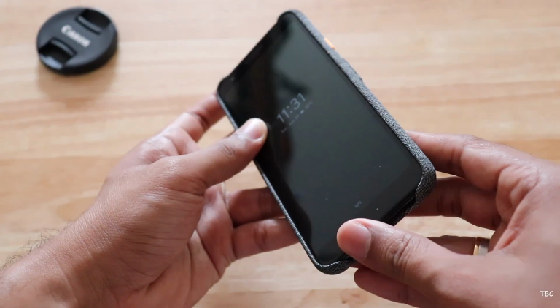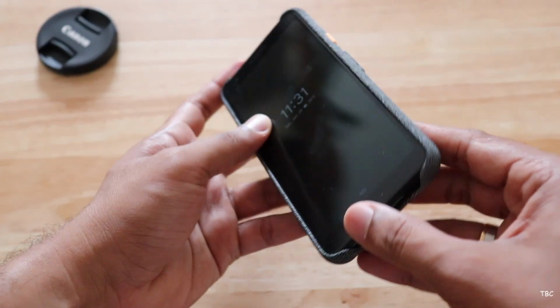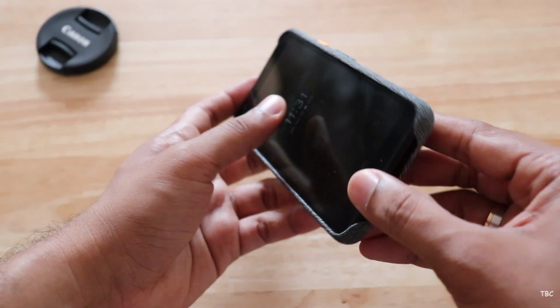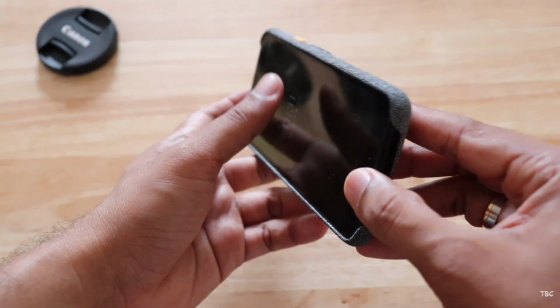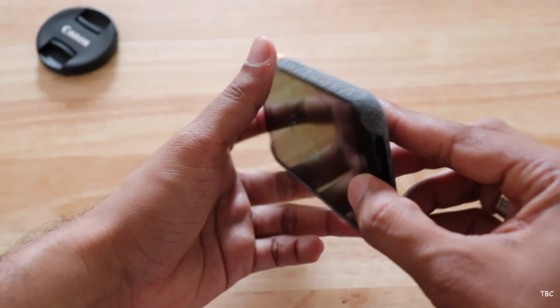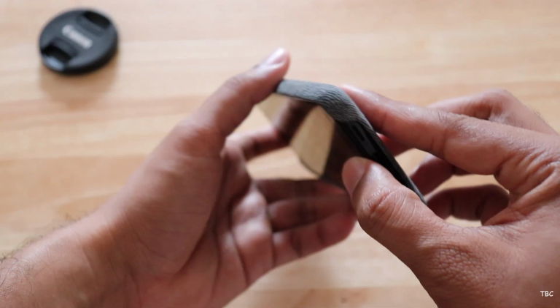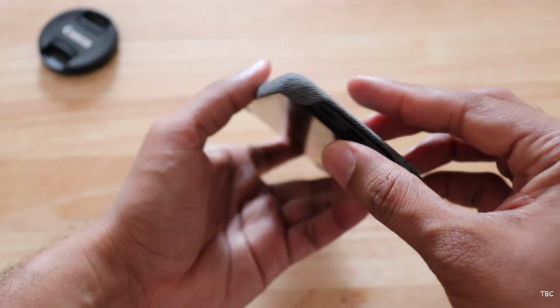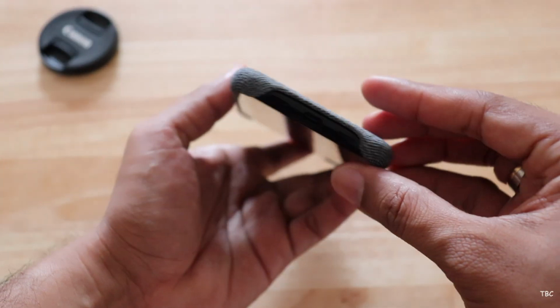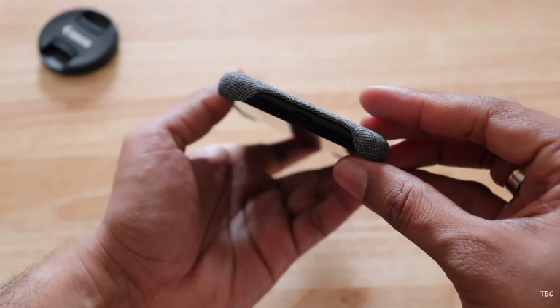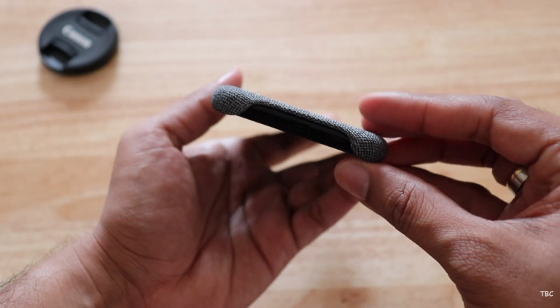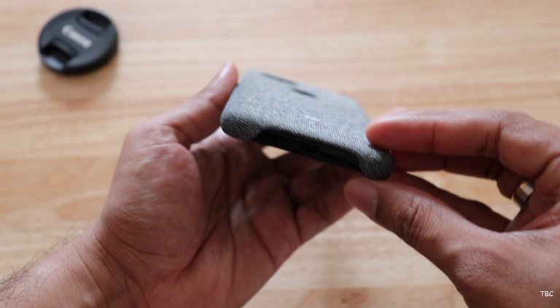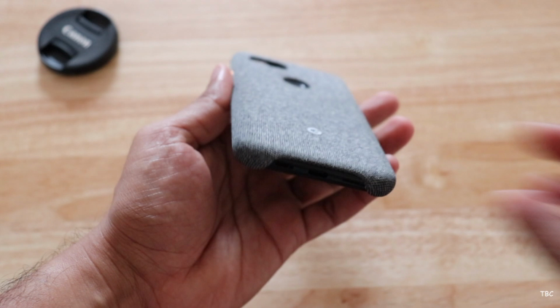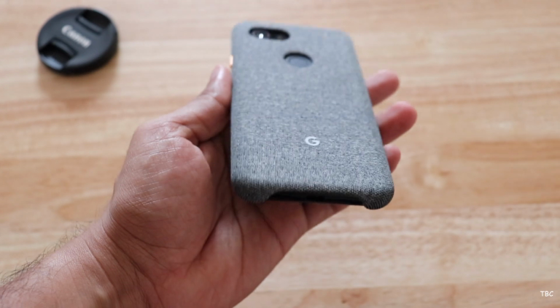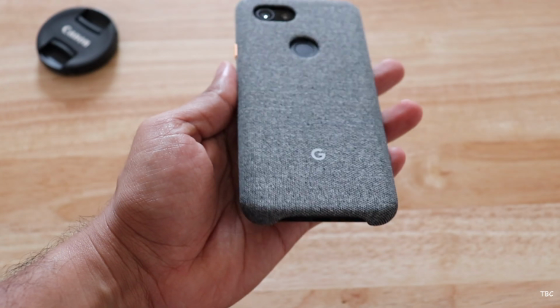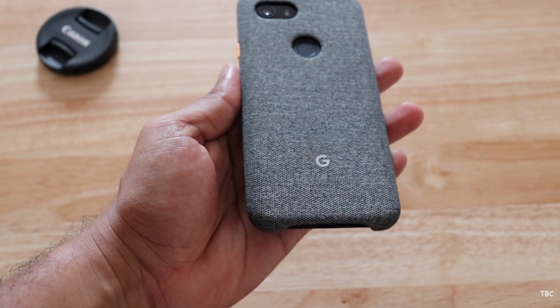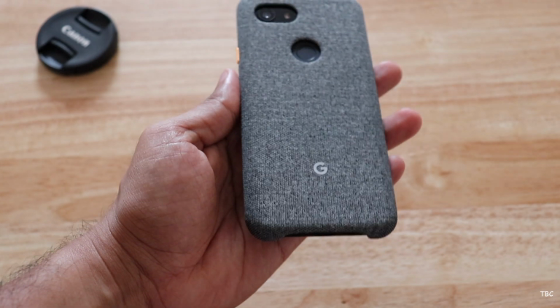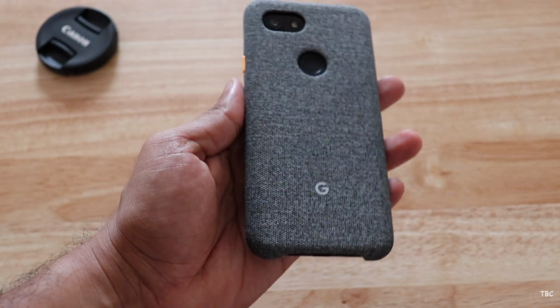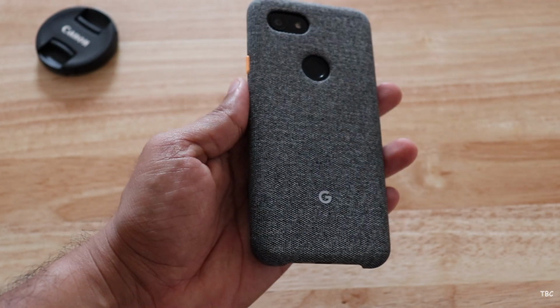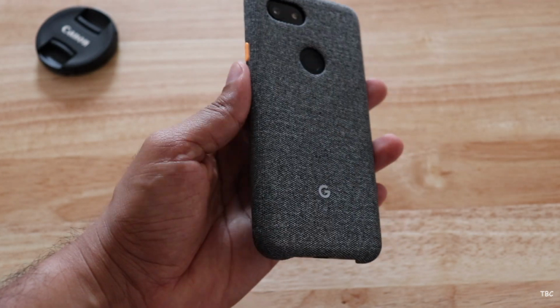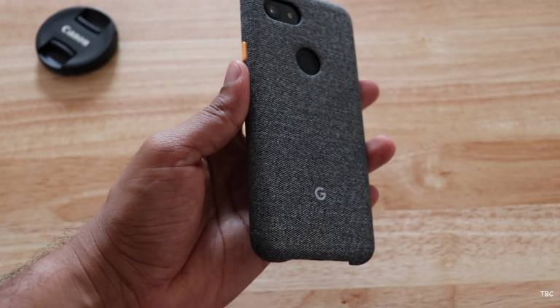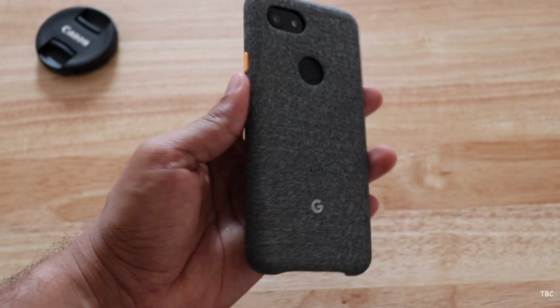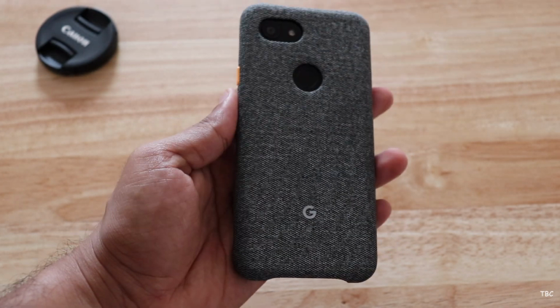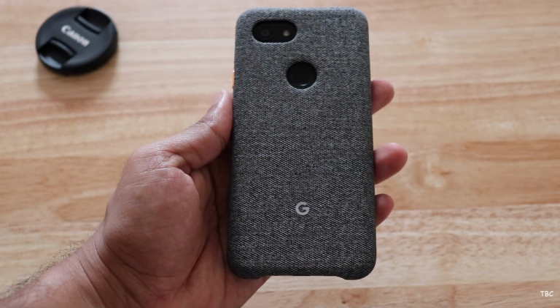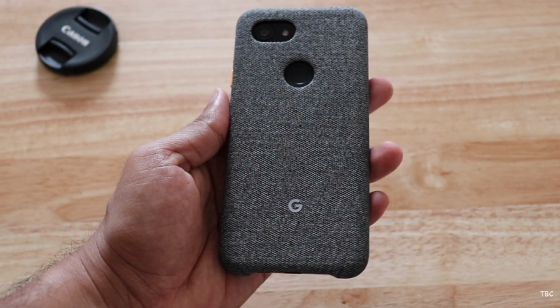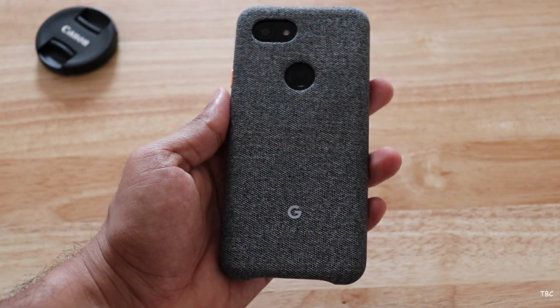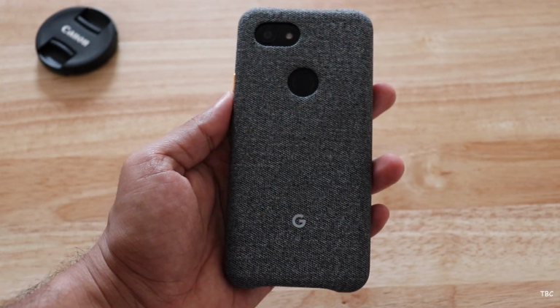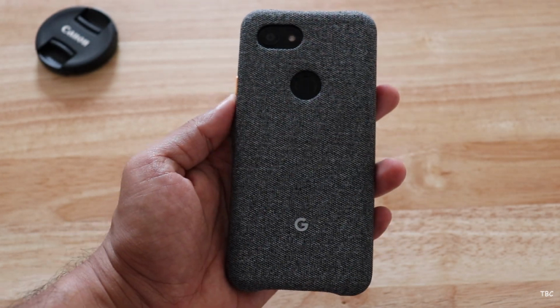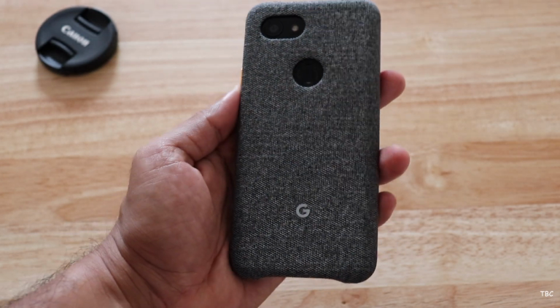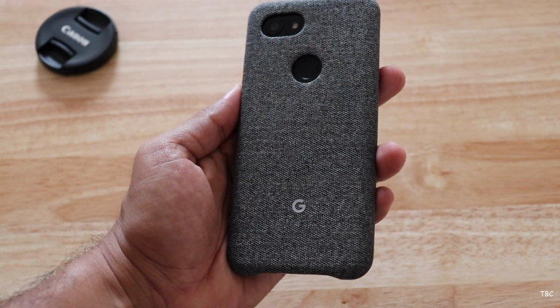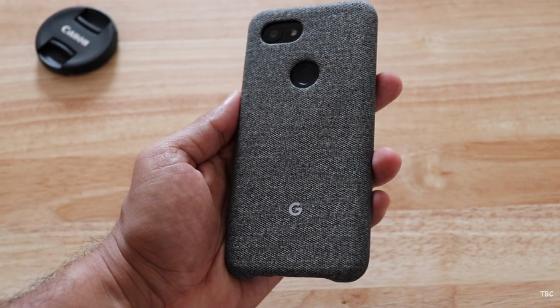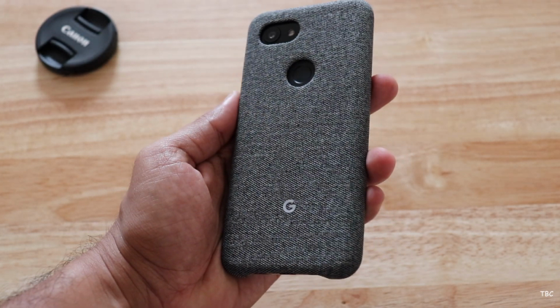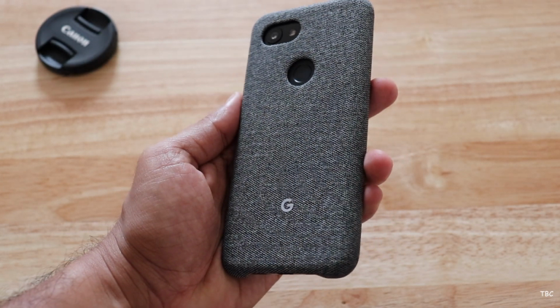After installing the case, one thing I noticed straight away is that the case doesn't add much bulk to the phone, especially in terms of weight.